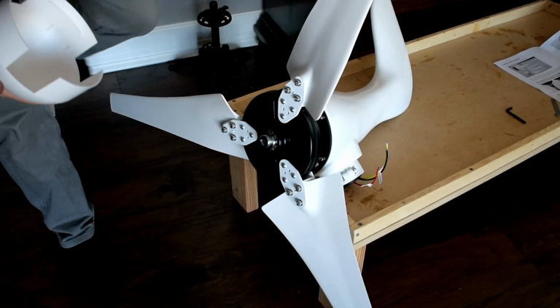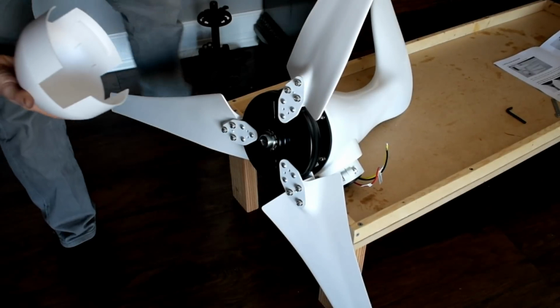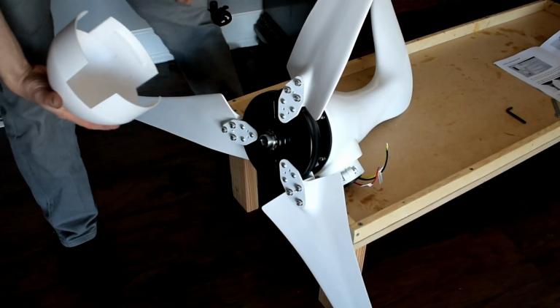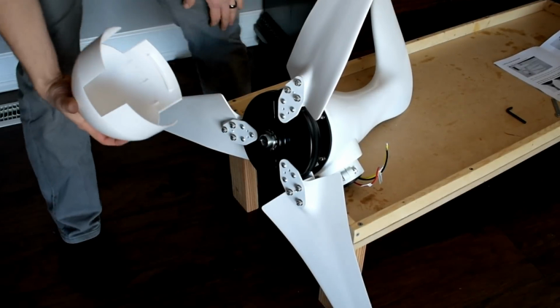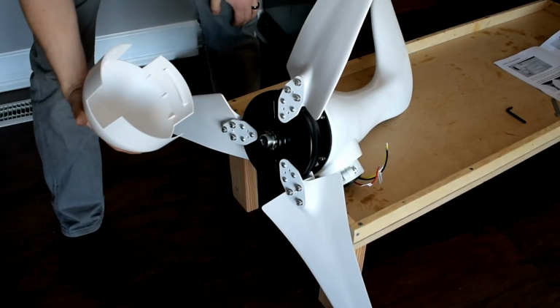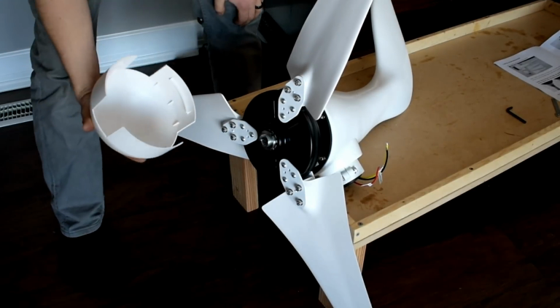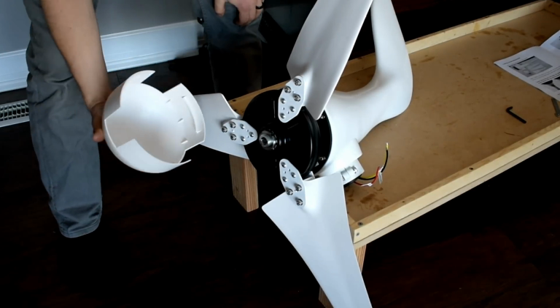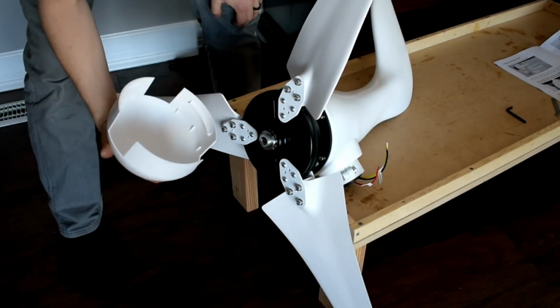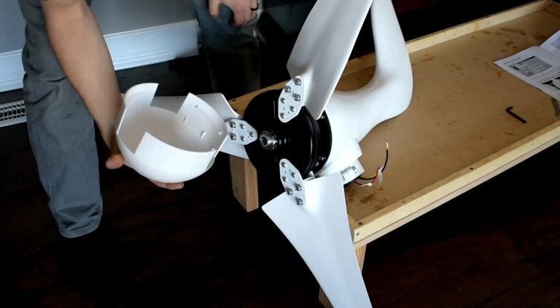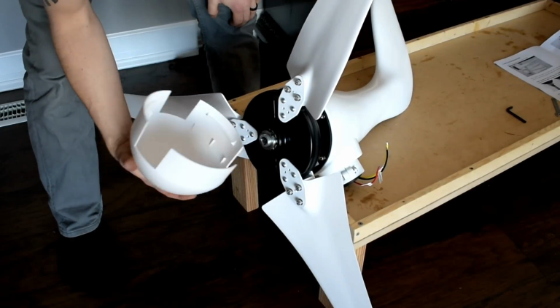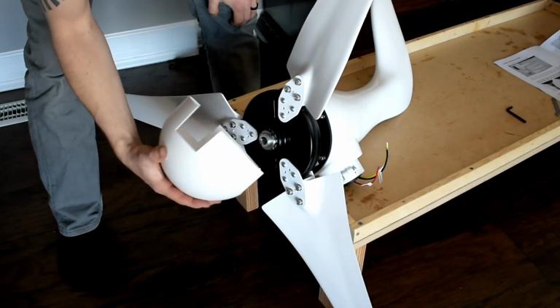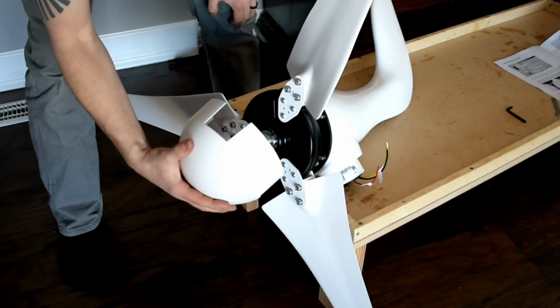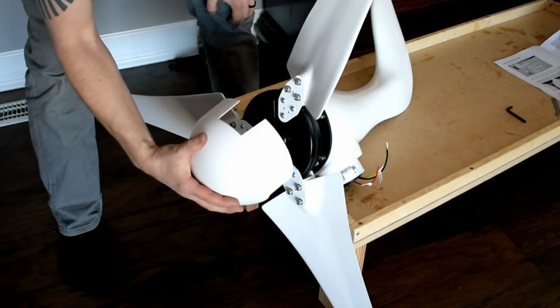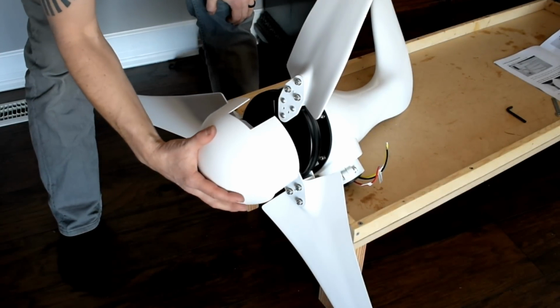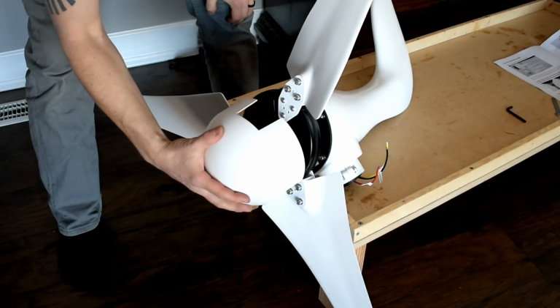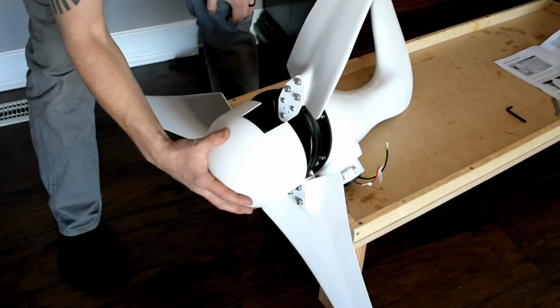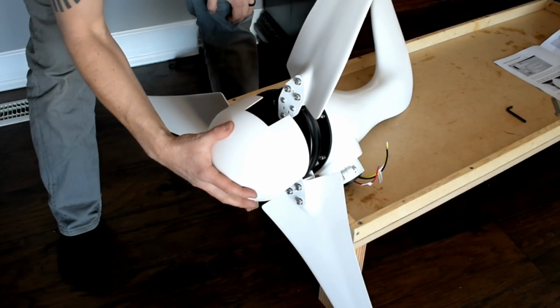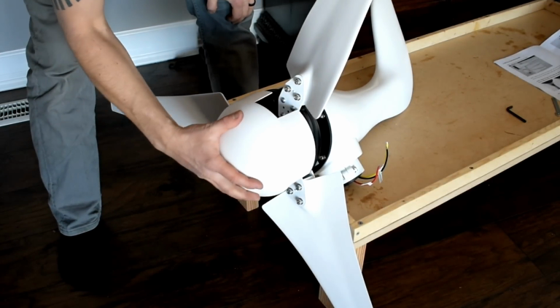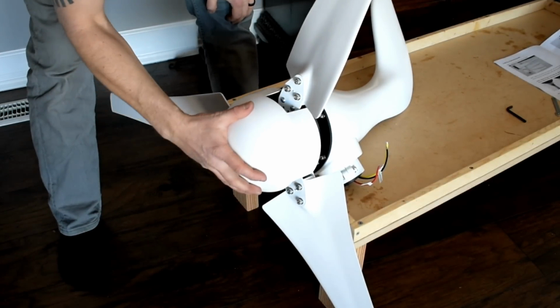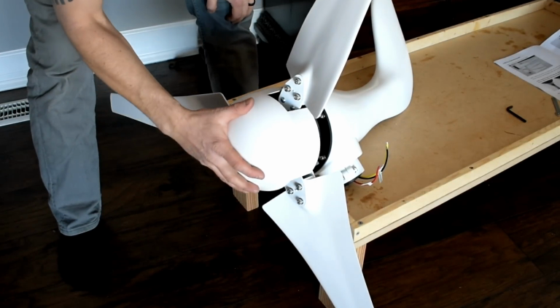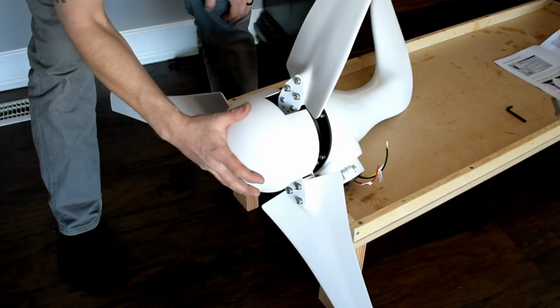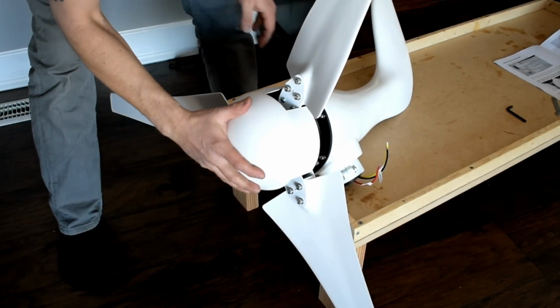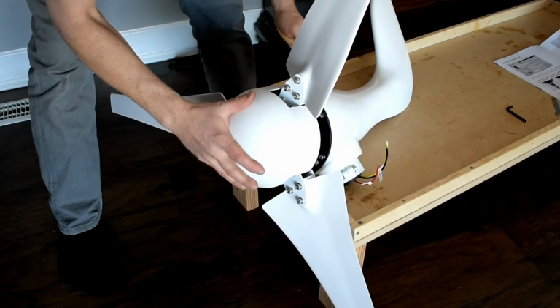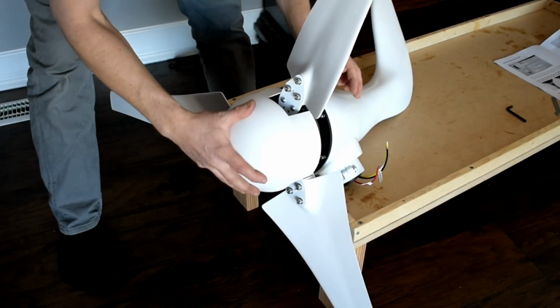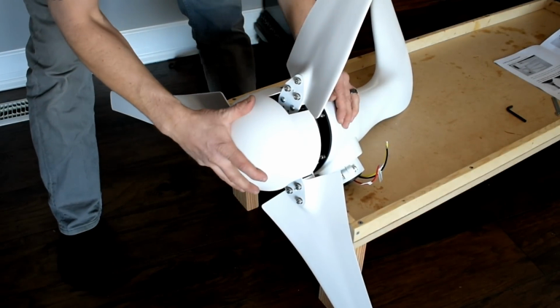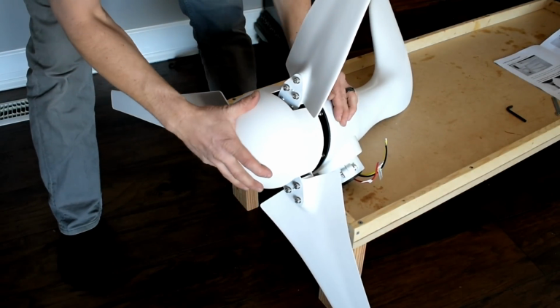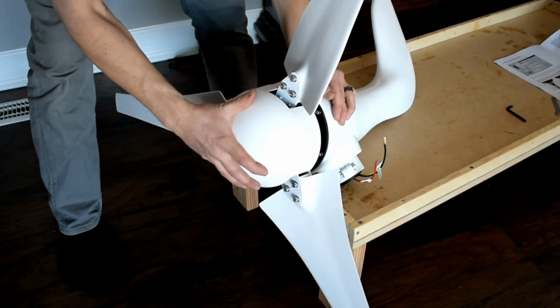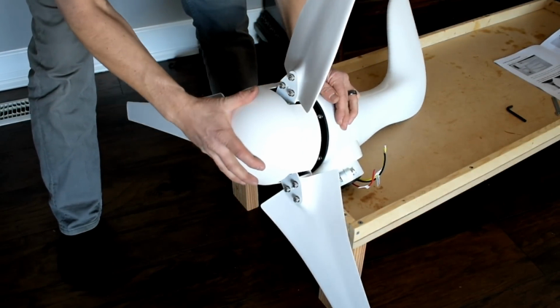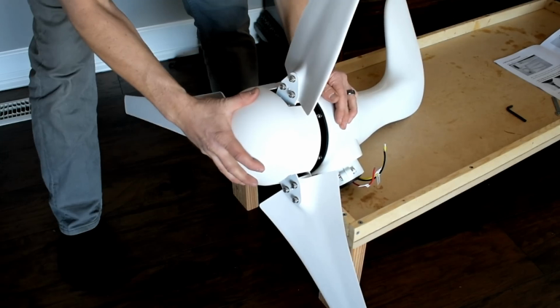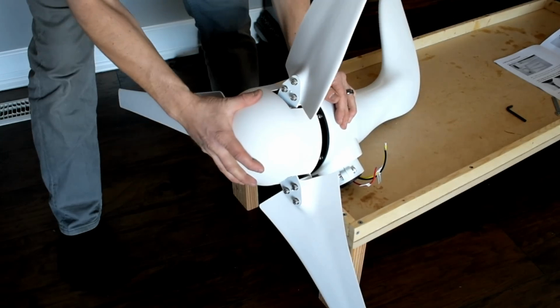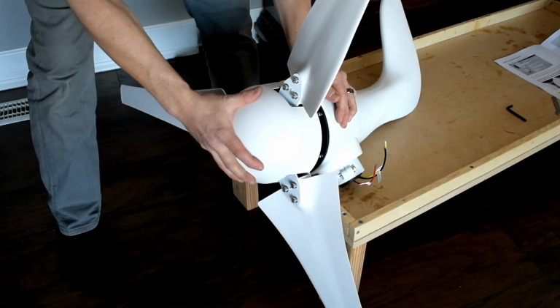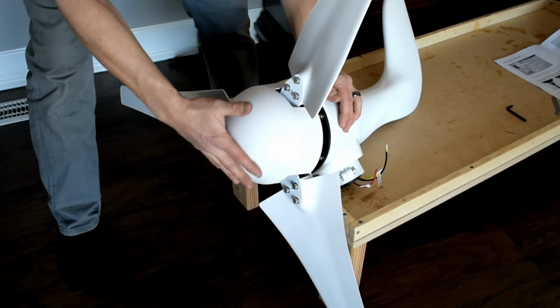Alright, that was really, really easy. Now all you've got to do is just snap this nose cone onto here.